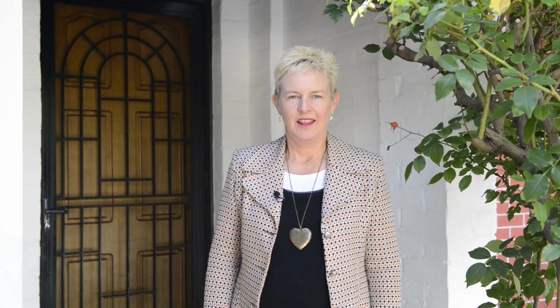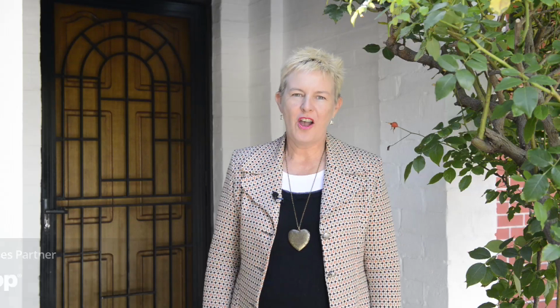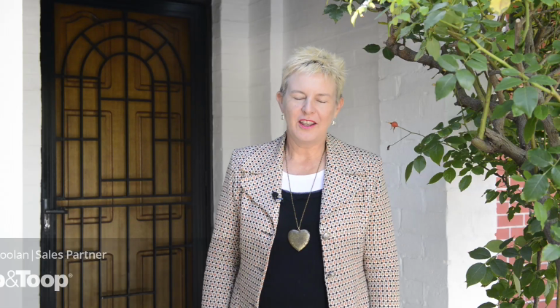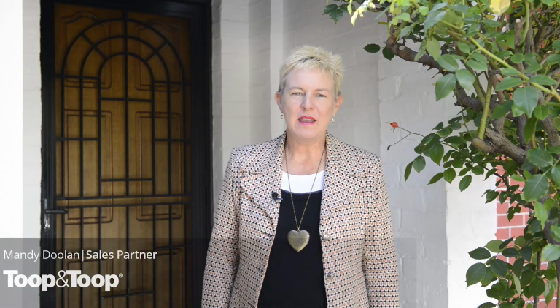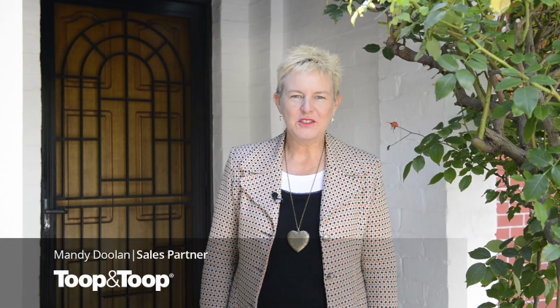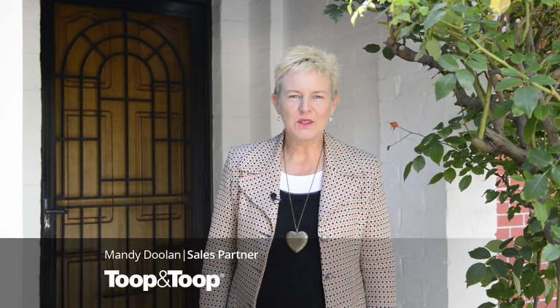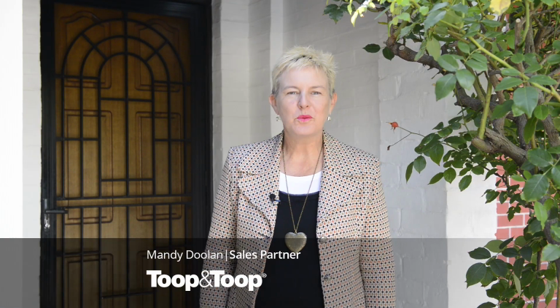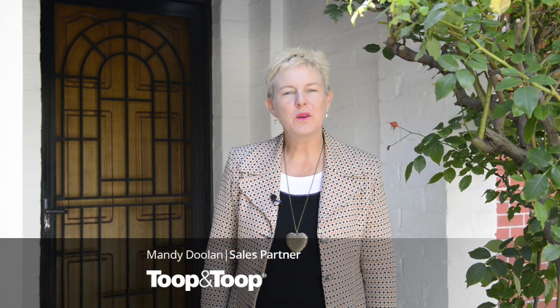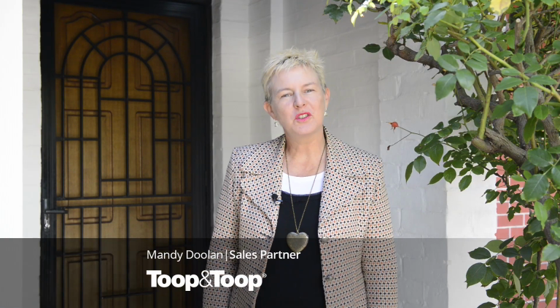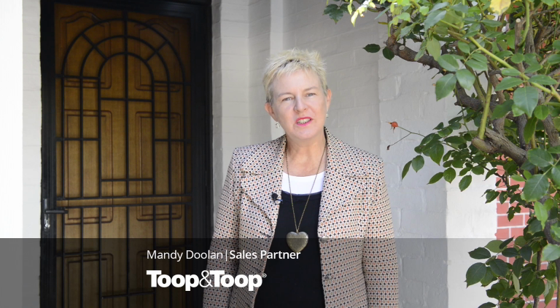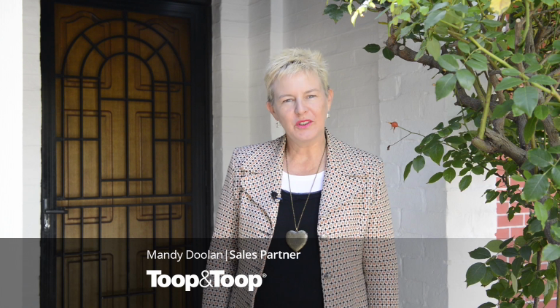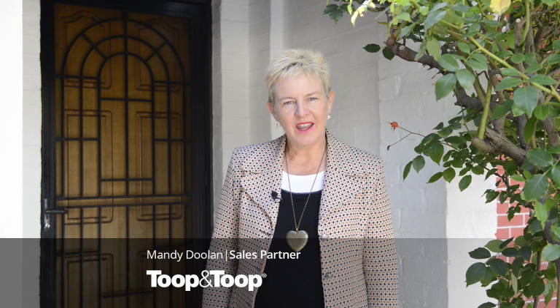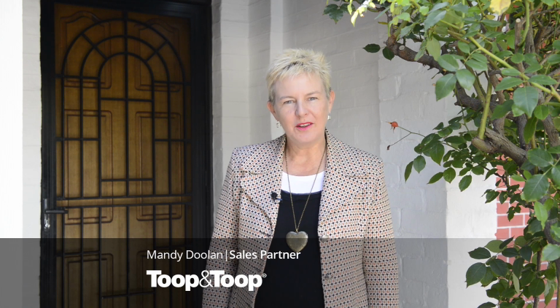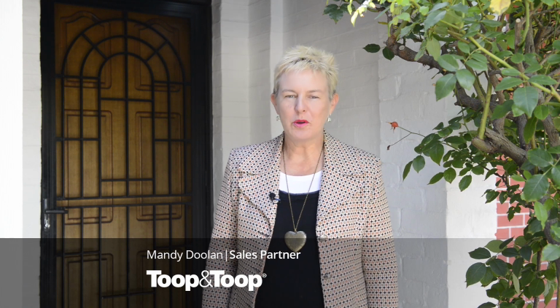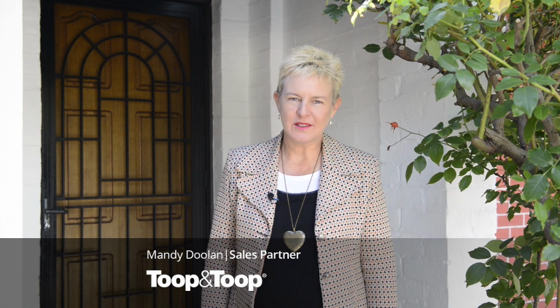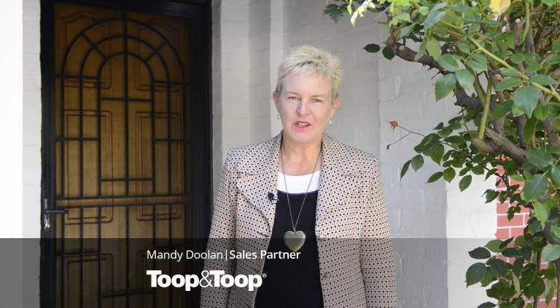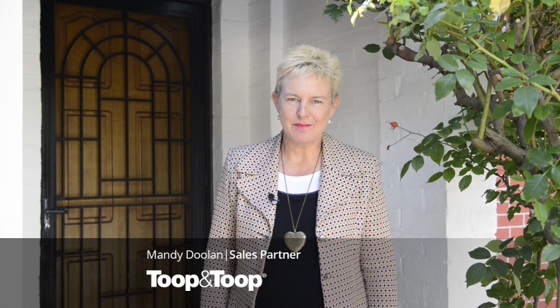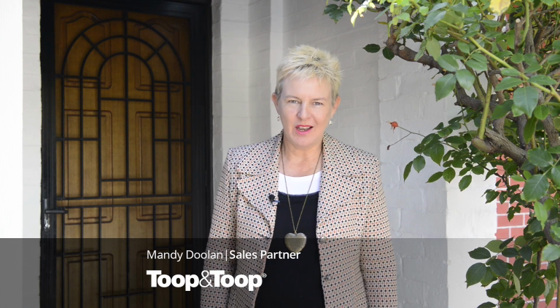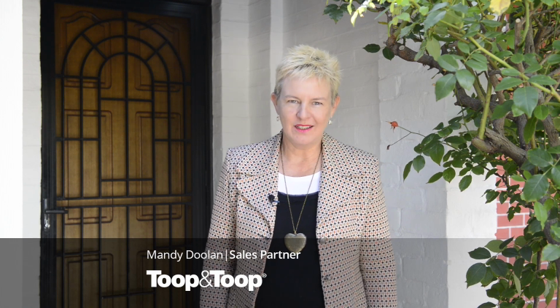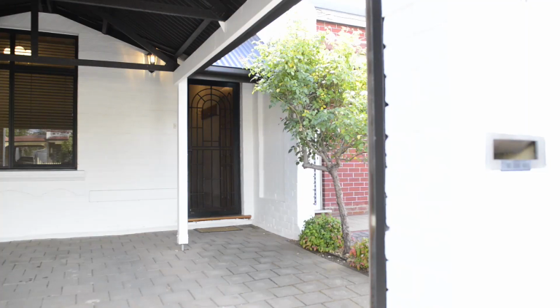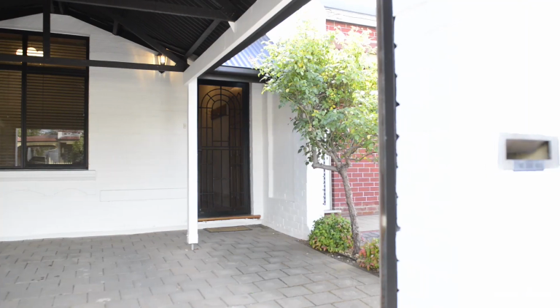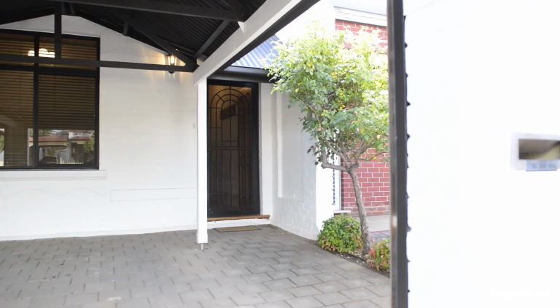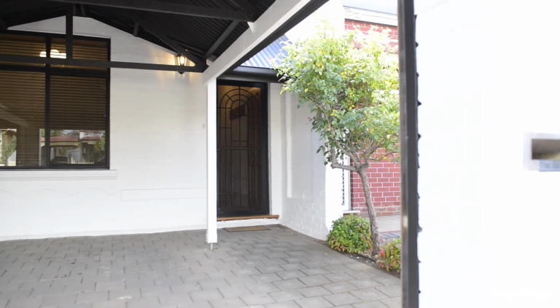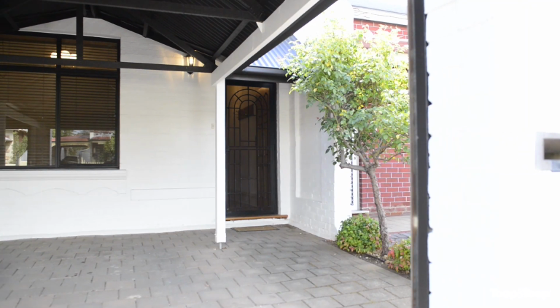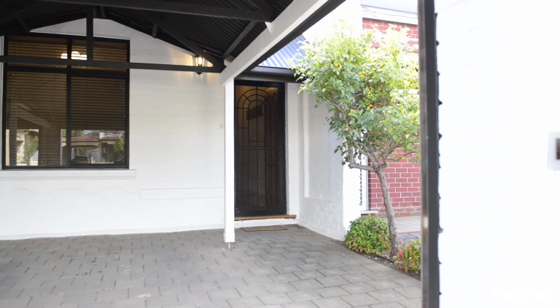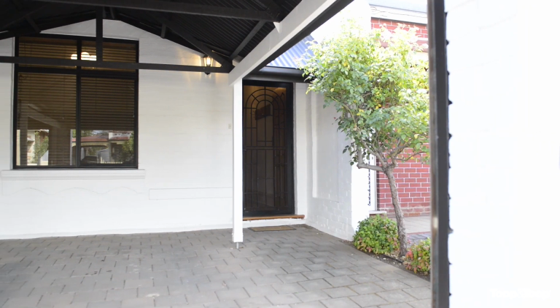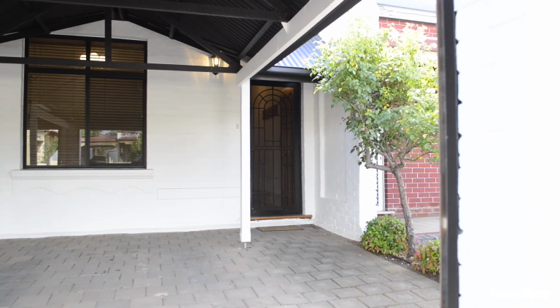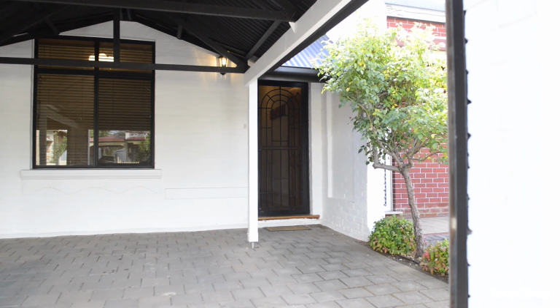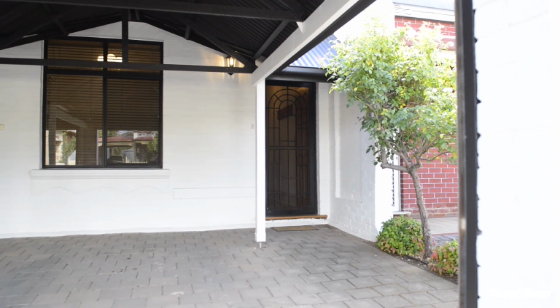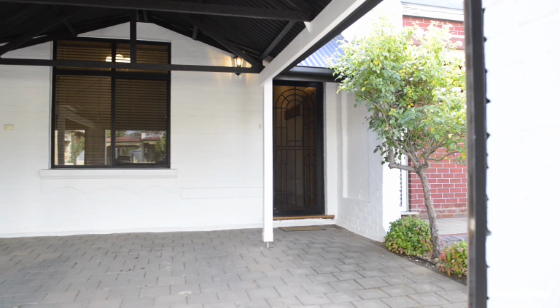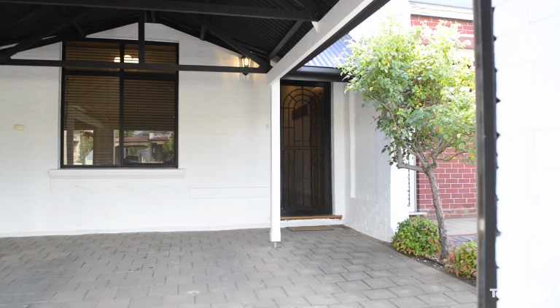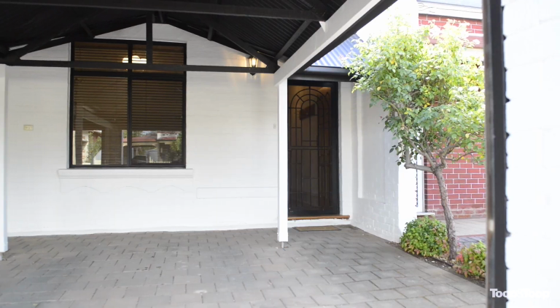Hi, I'm Mandy Doolan. Welcome to 22A Roebuck Street in Mile End. This is a really cute character cottage. Two bedrooms,